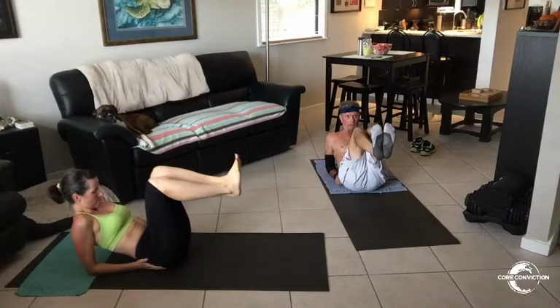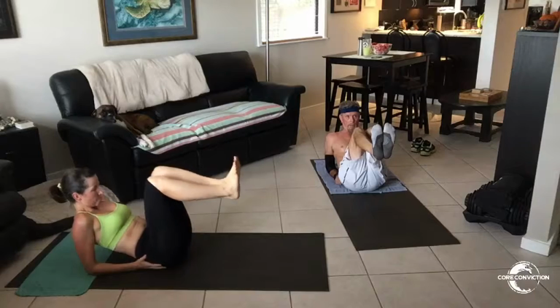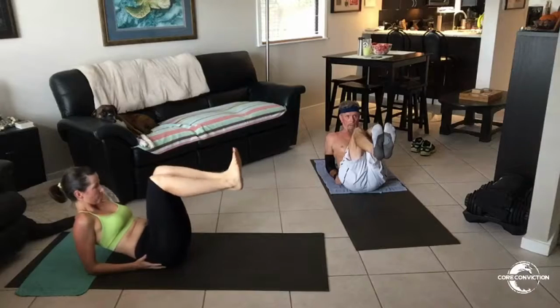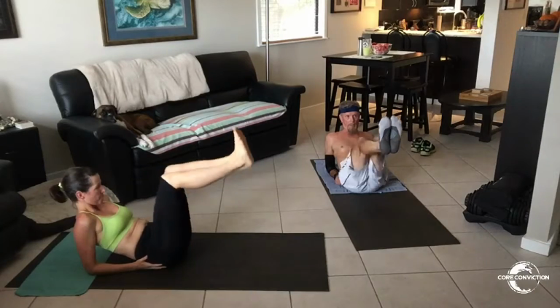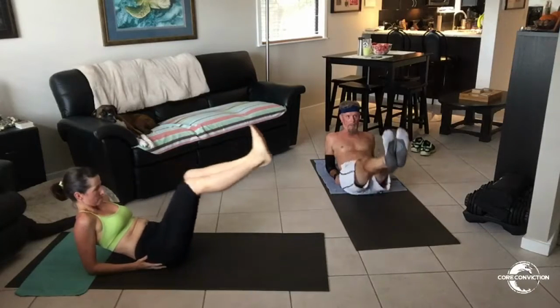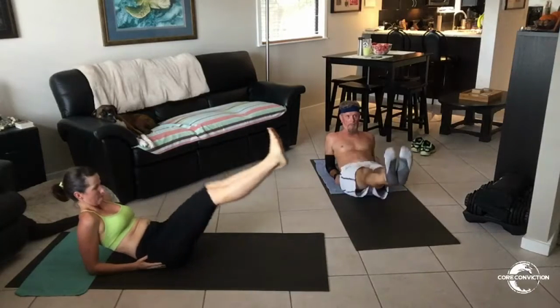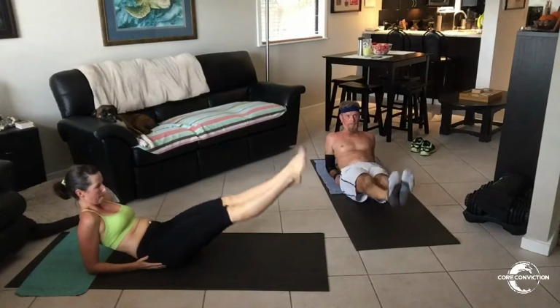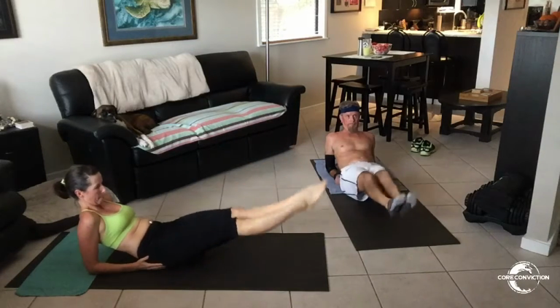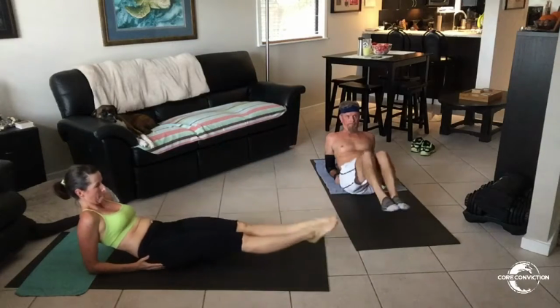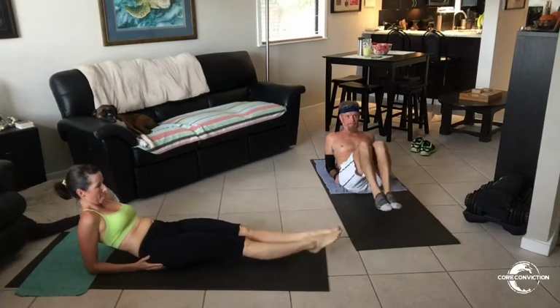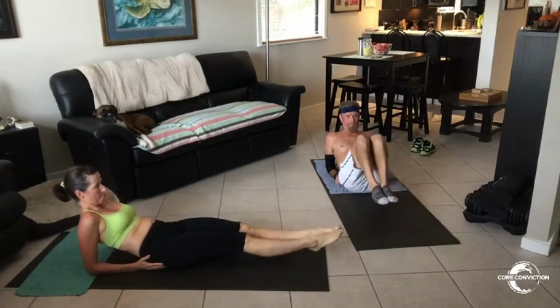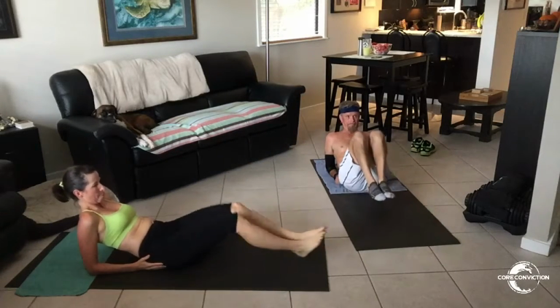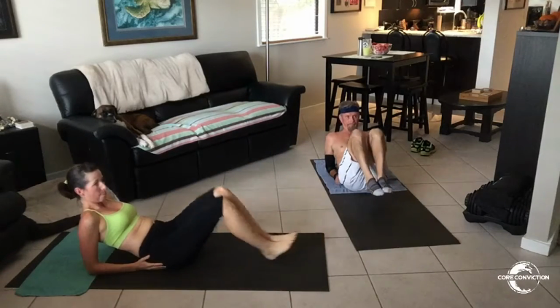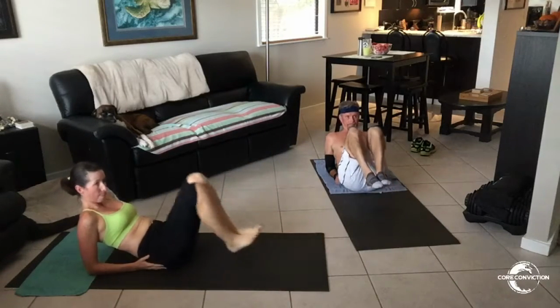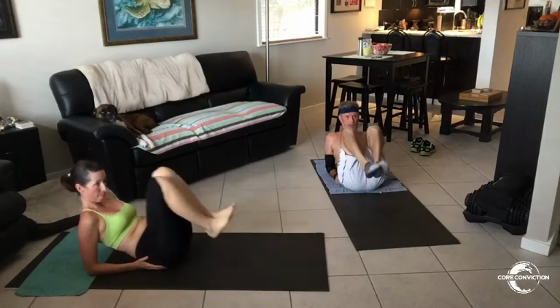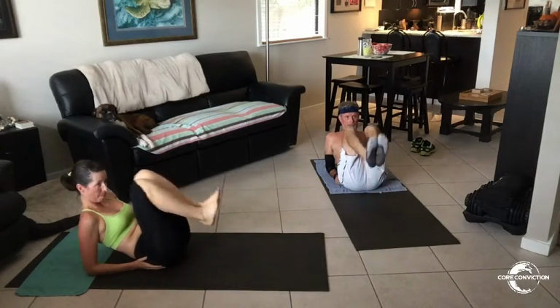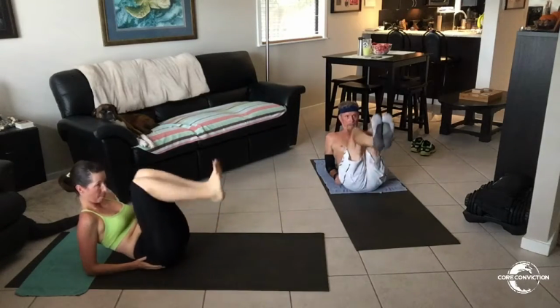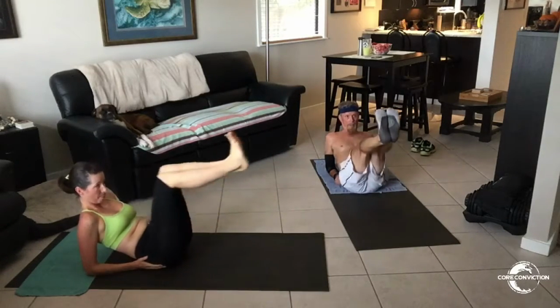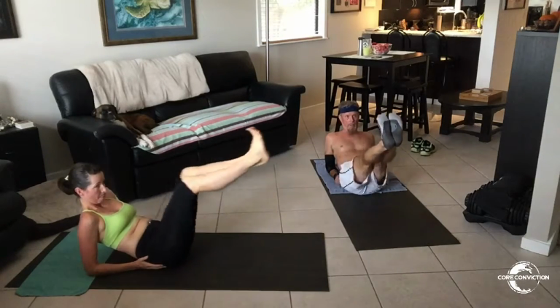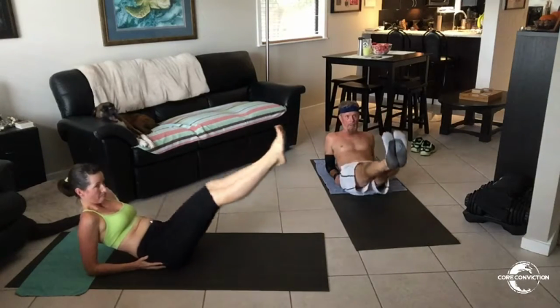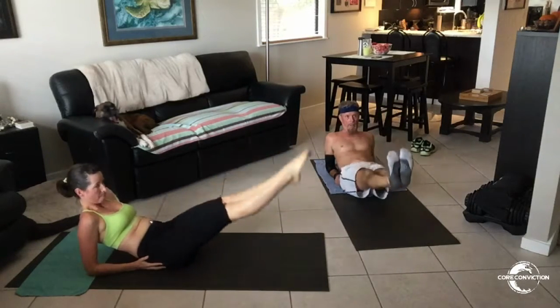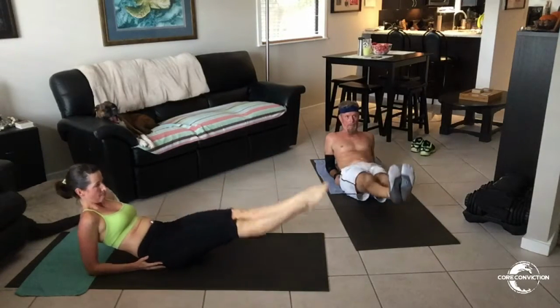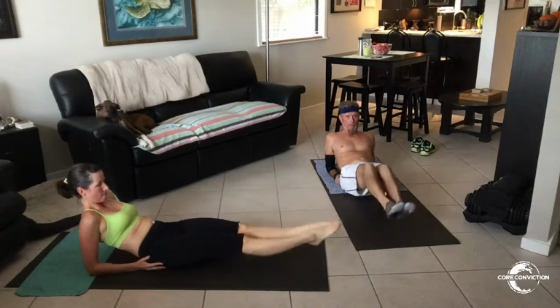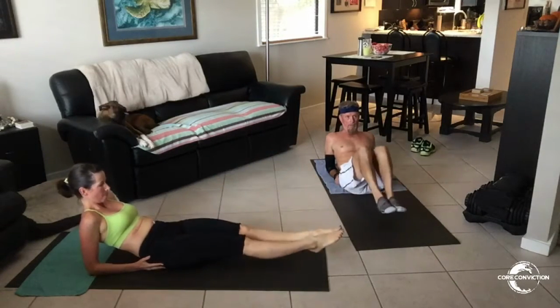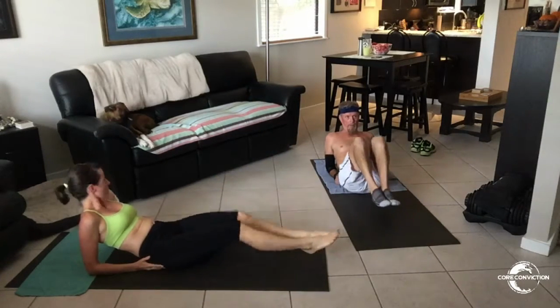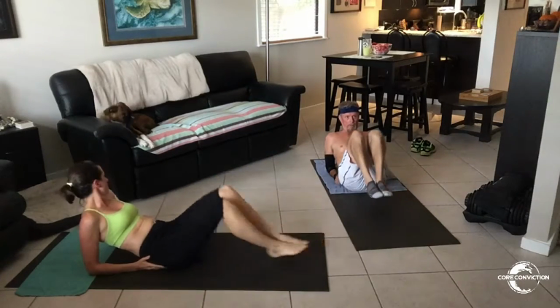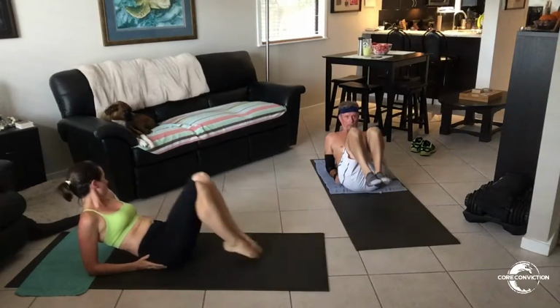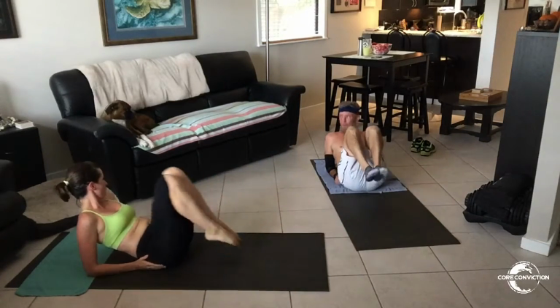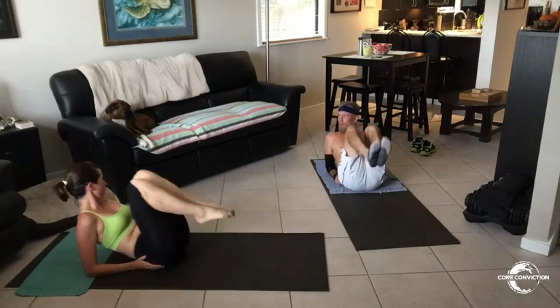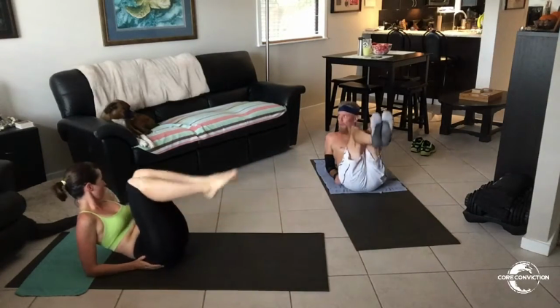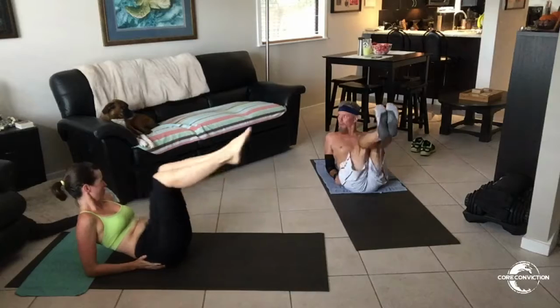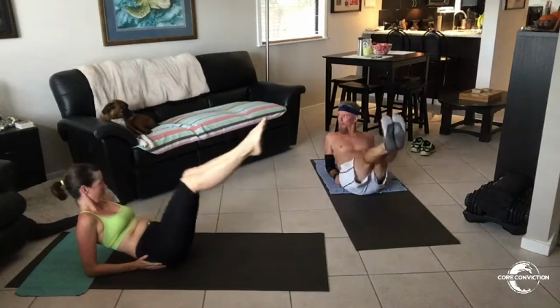3, 2, 1, let's work. Drop the heels down and bend the knees, bring it back in. You really want to switch on your core here.